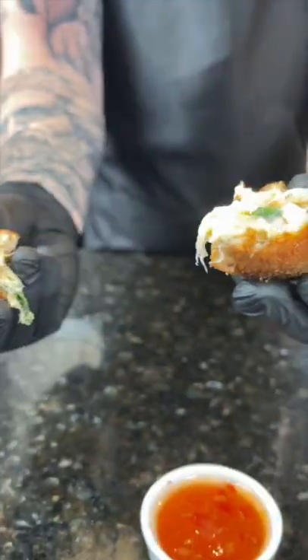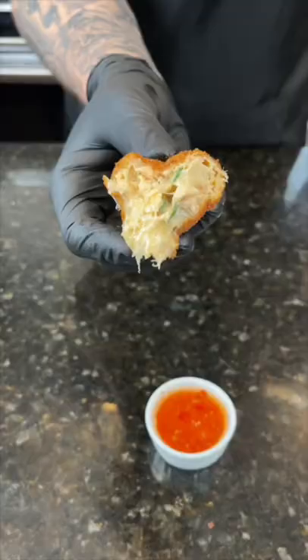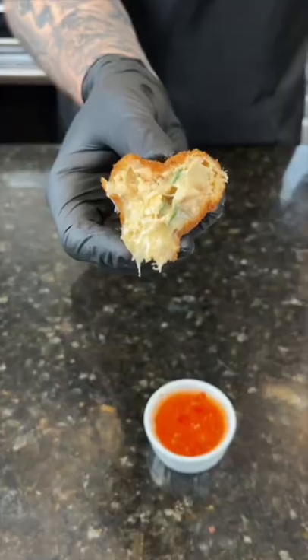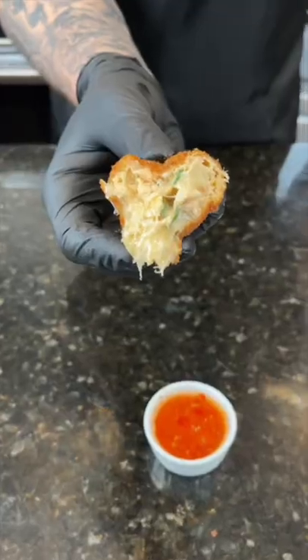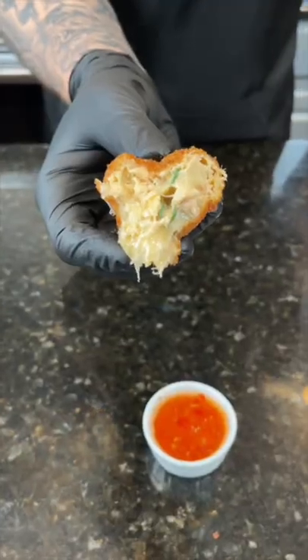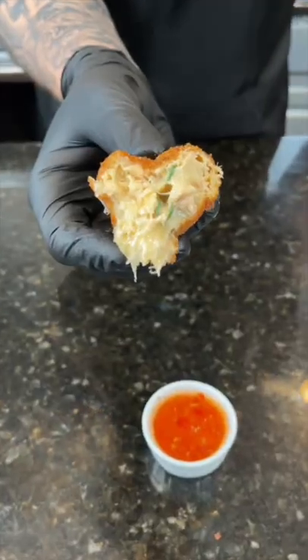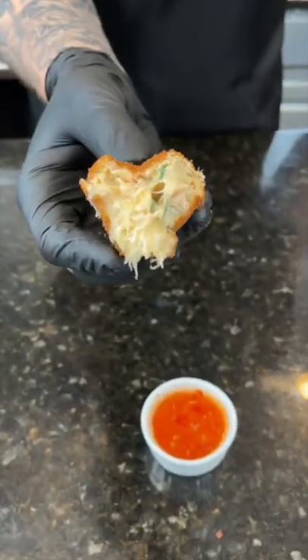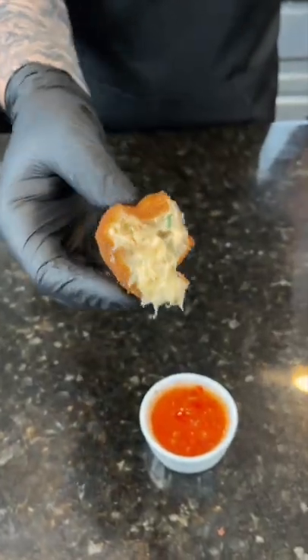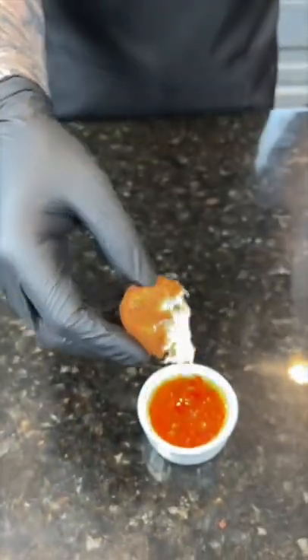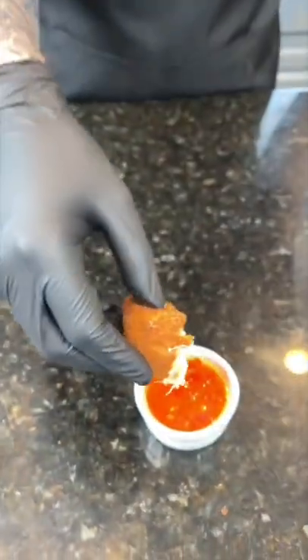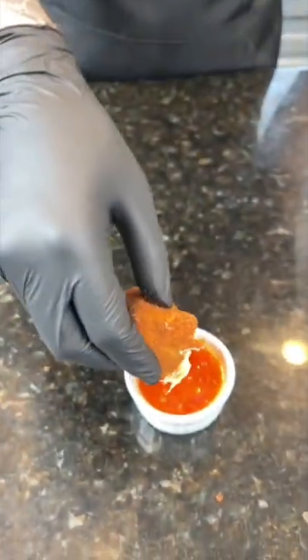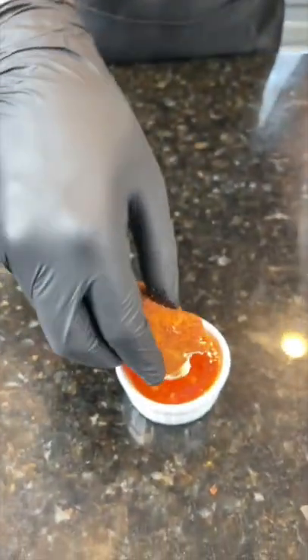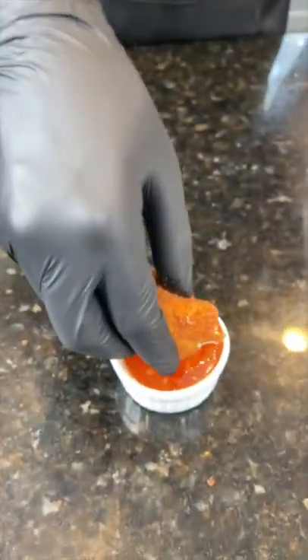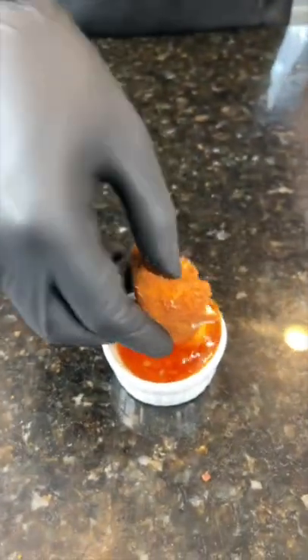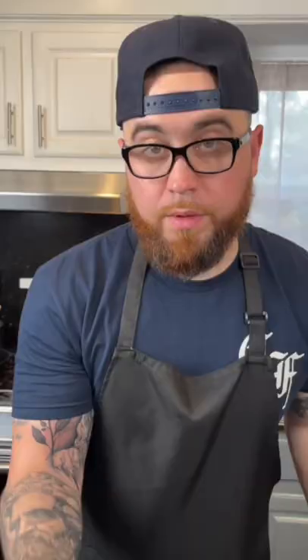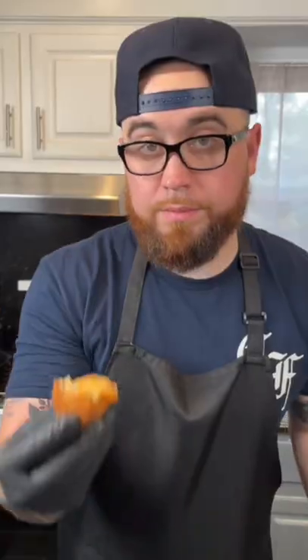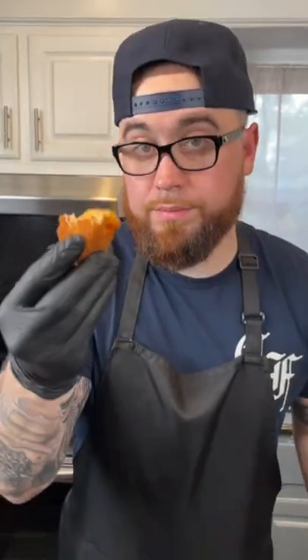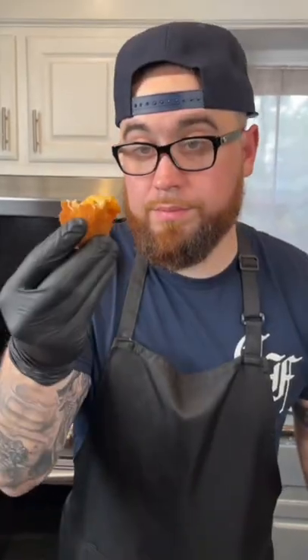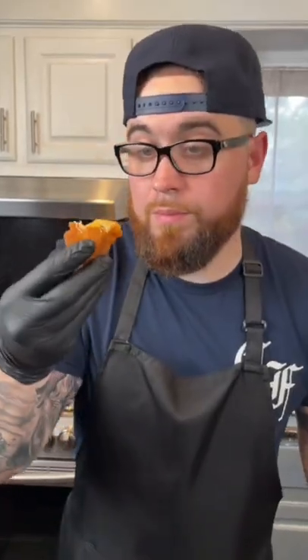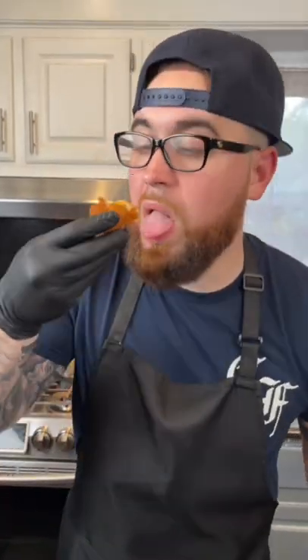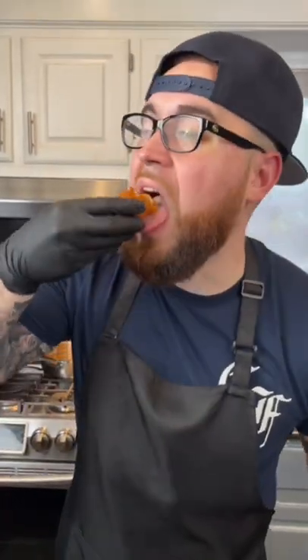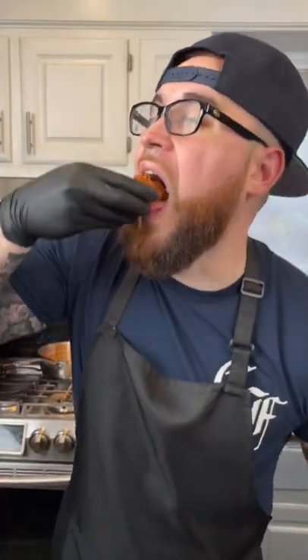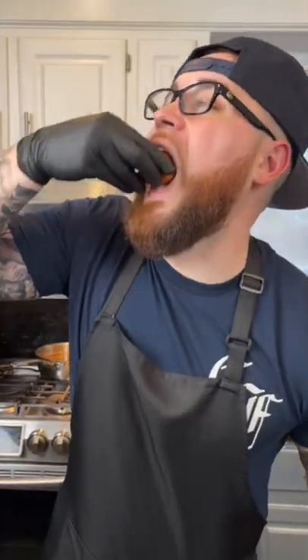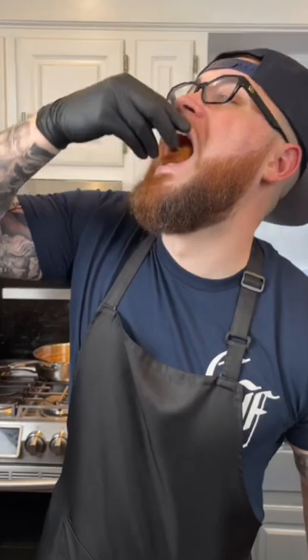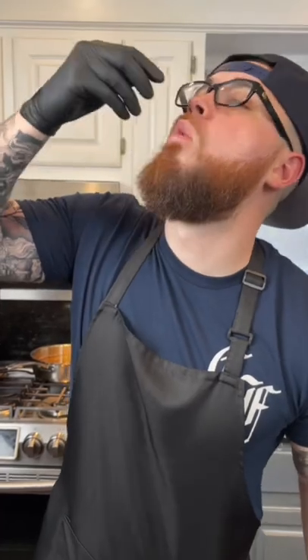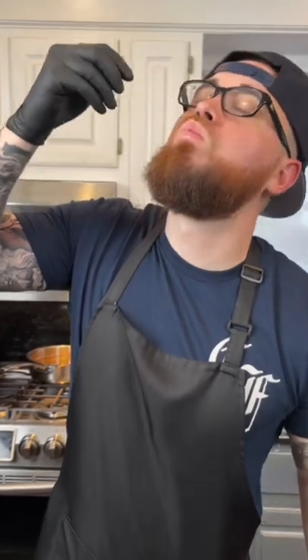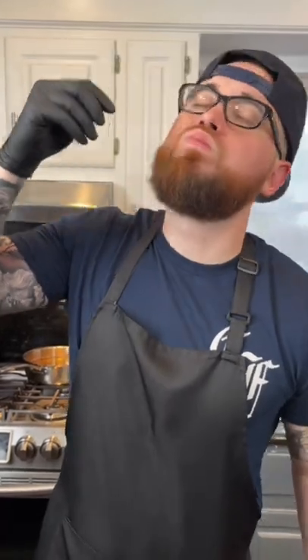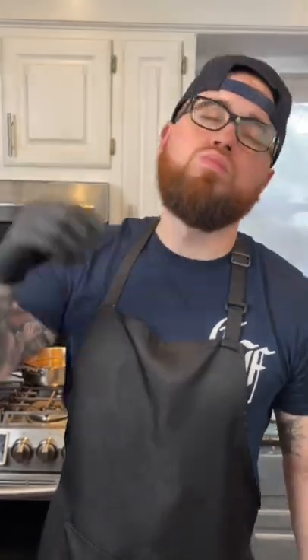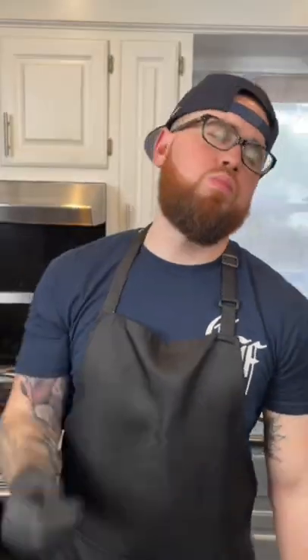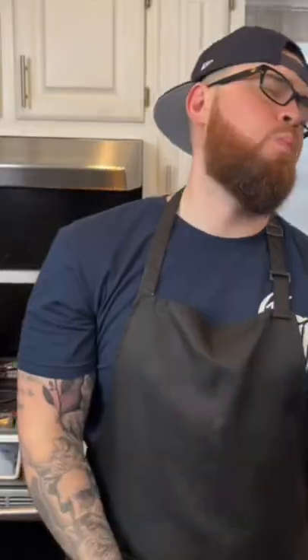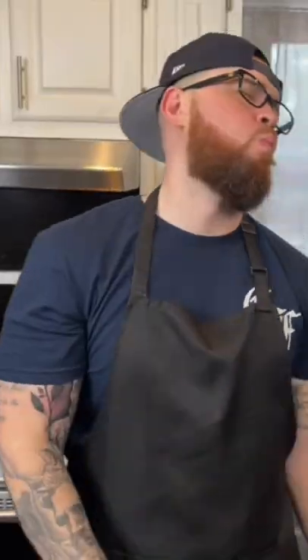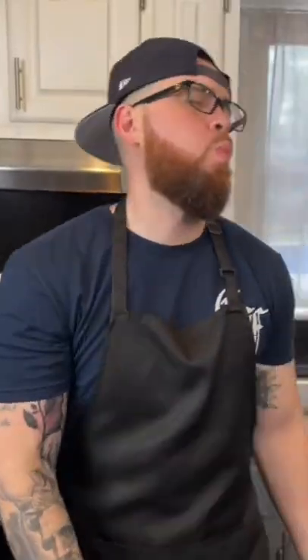Say it with me guys — looking good! All the specific measurements and ingredients are in the caption. Now it's your turn to make it happen.